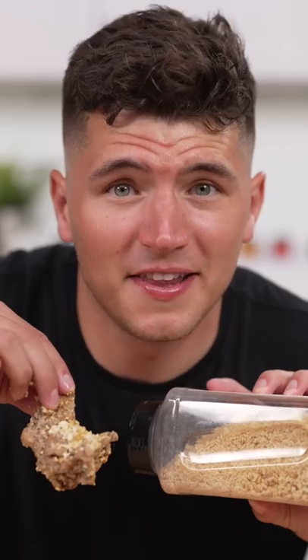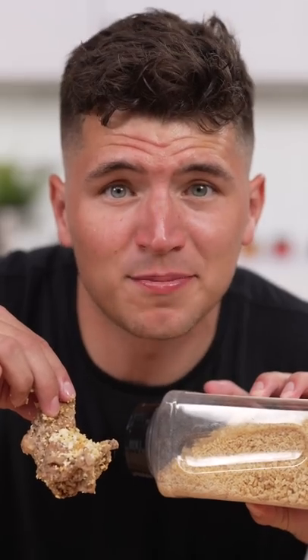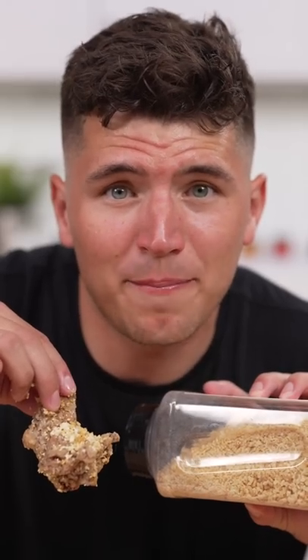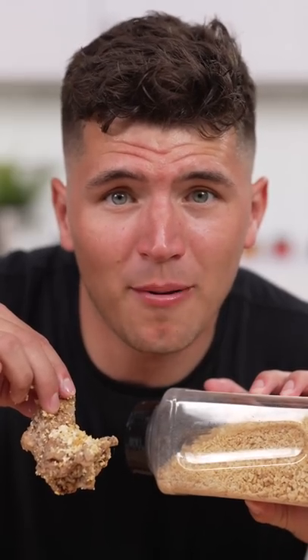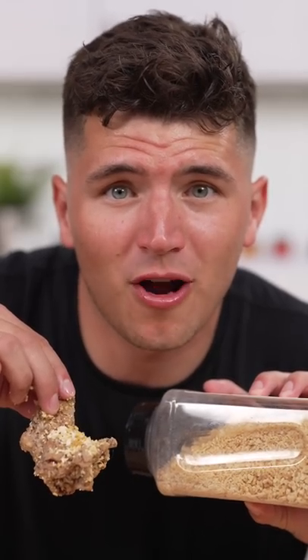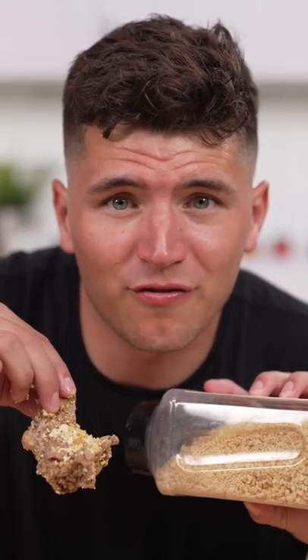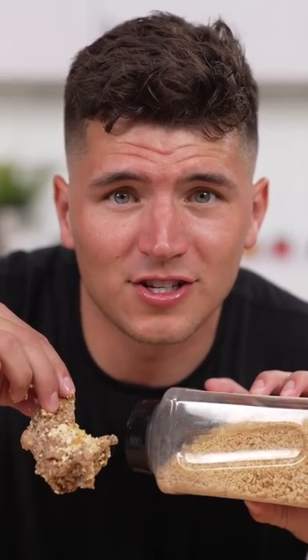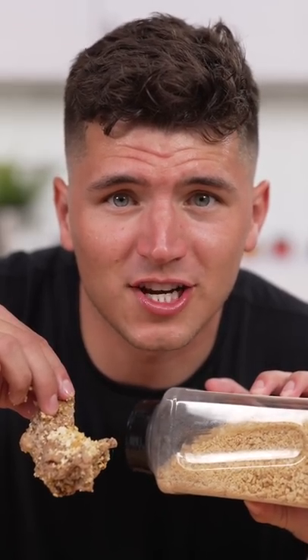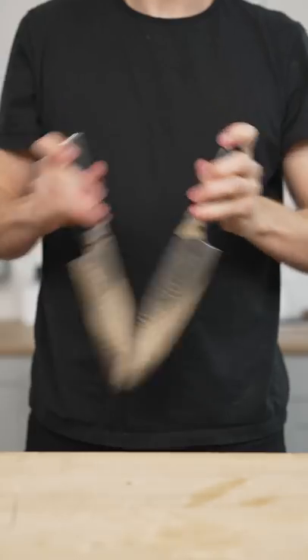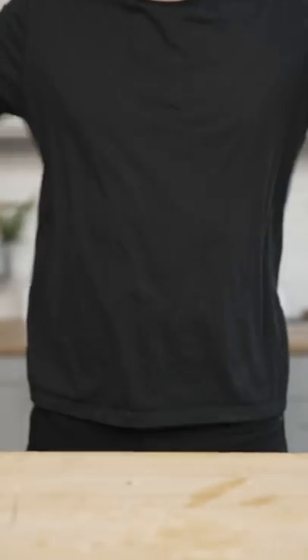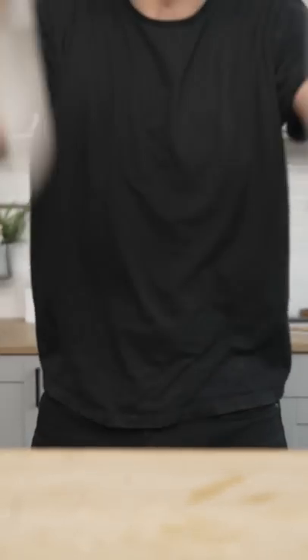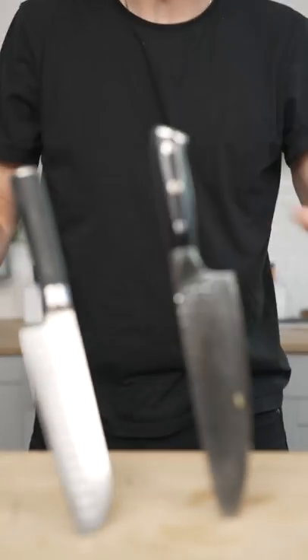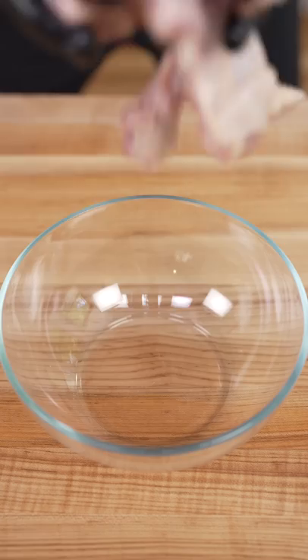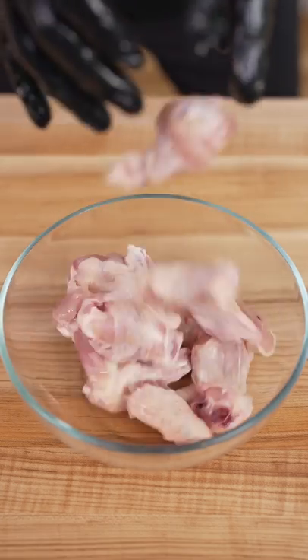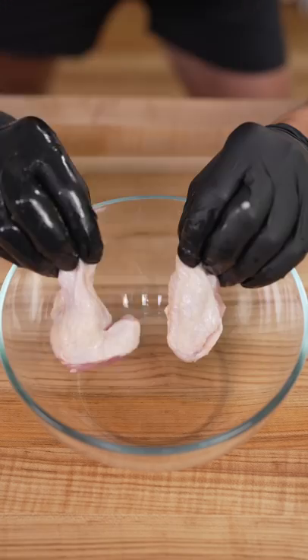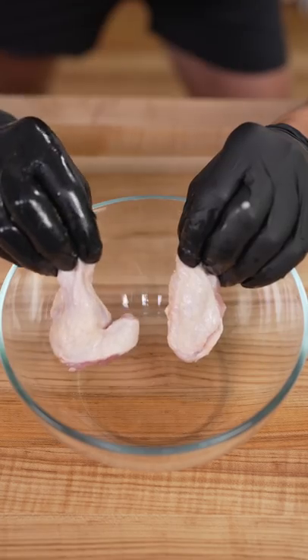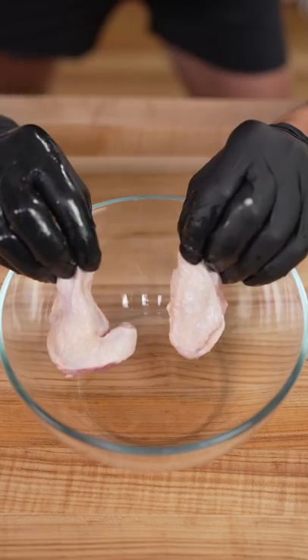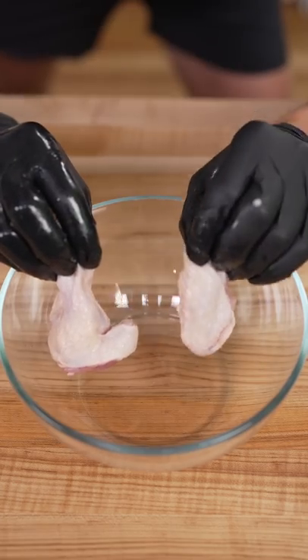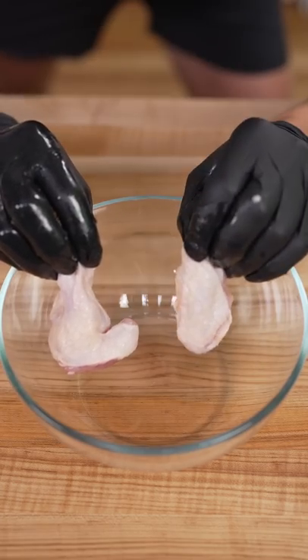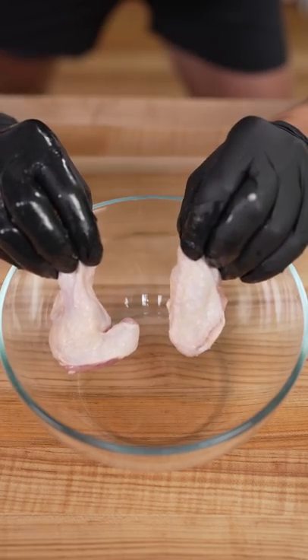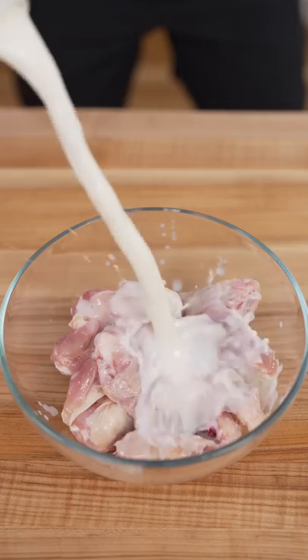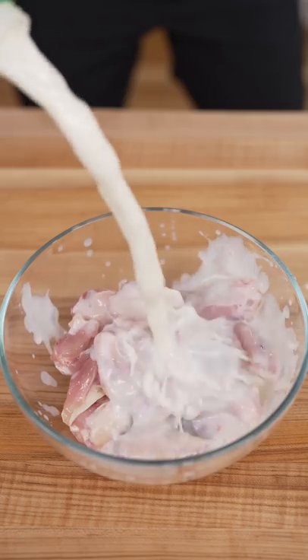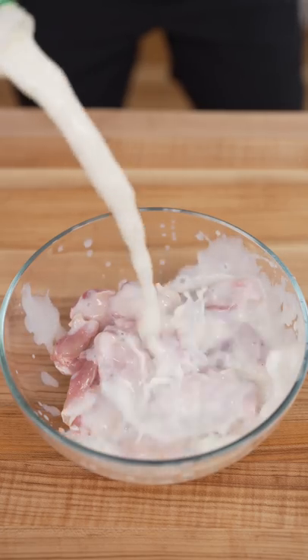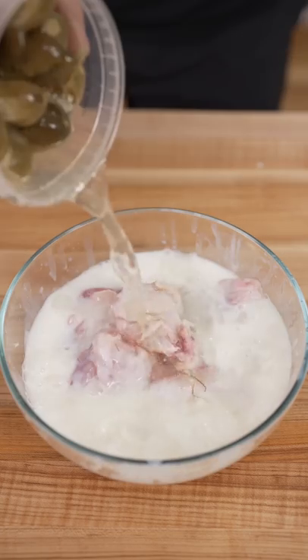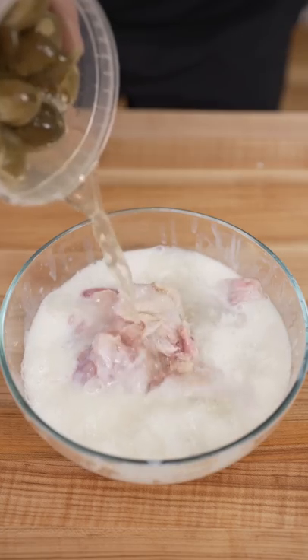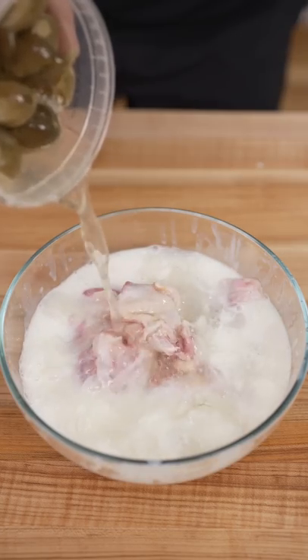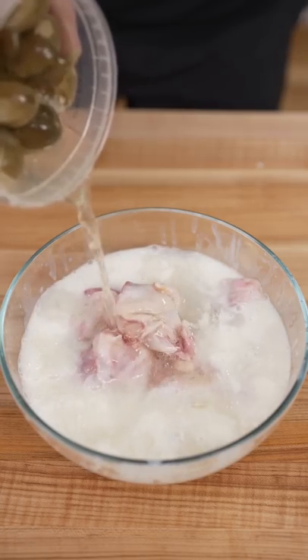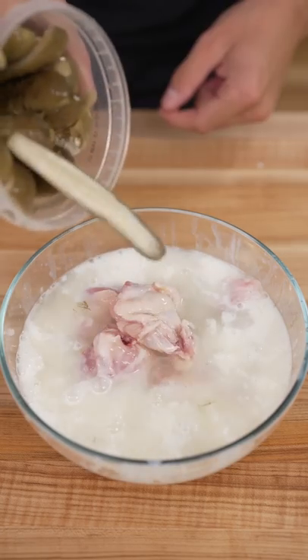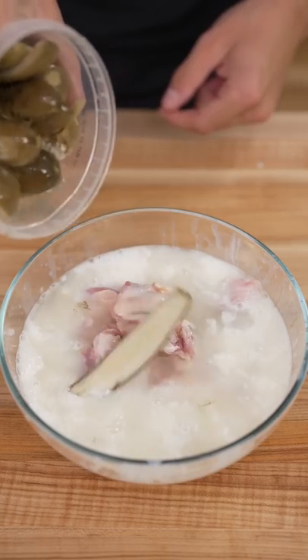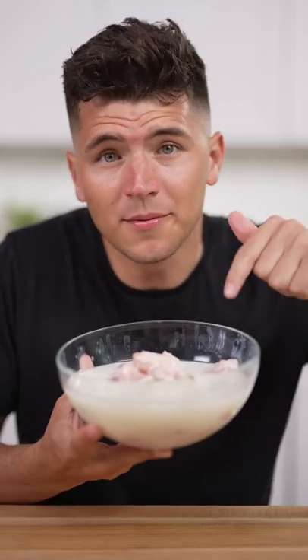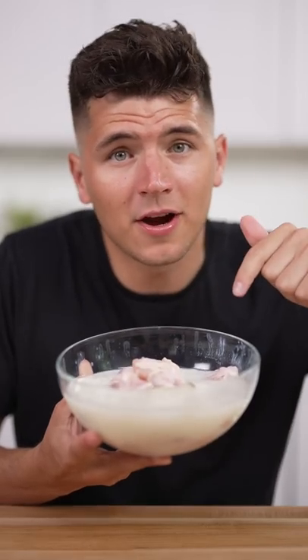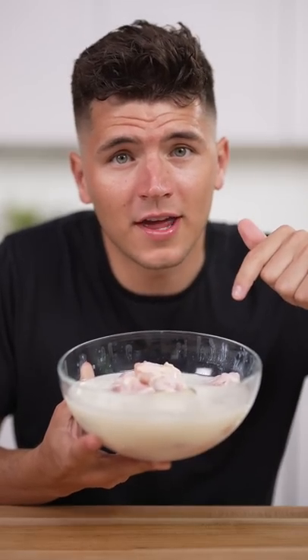Let's make pop rock fried chicken. Drums are better than flats. Buttermilk and pickle juice — oops — let them marinate.